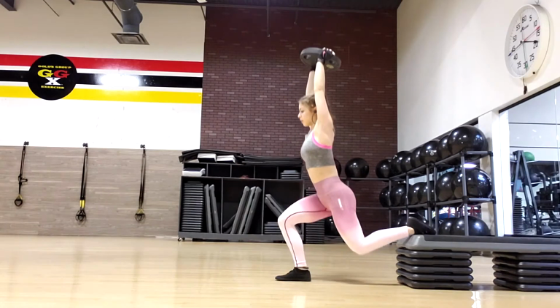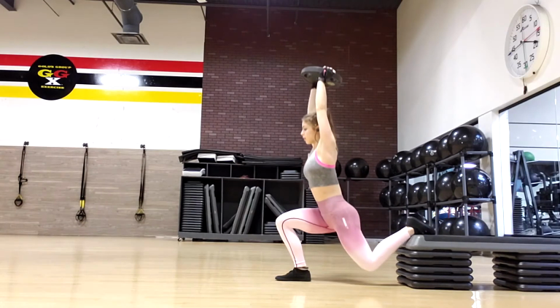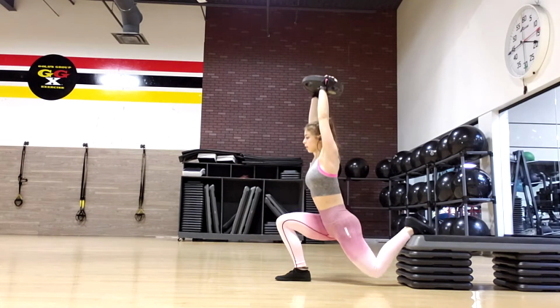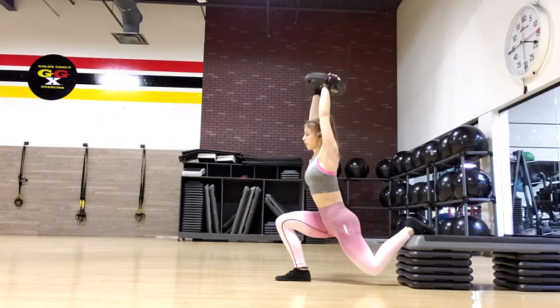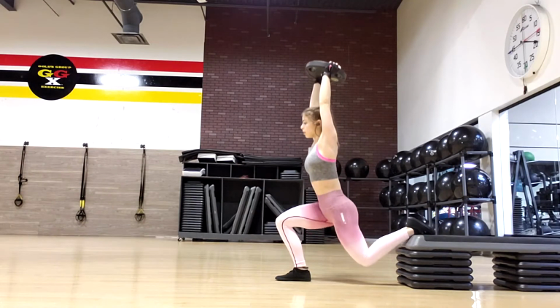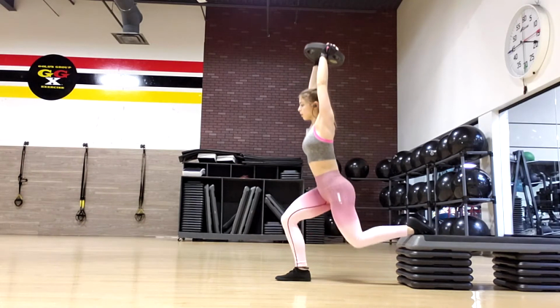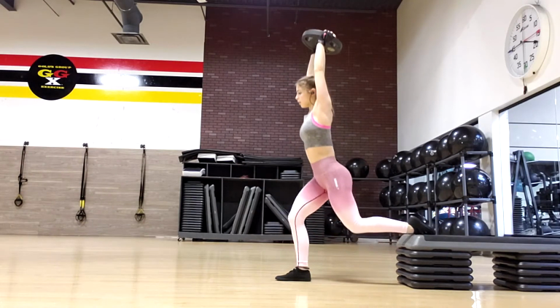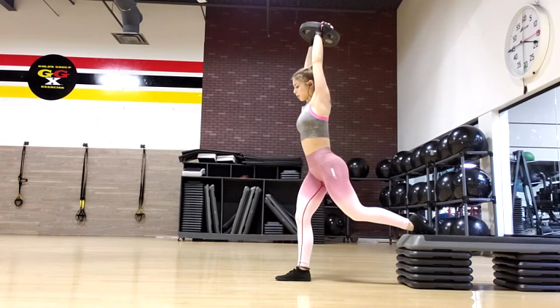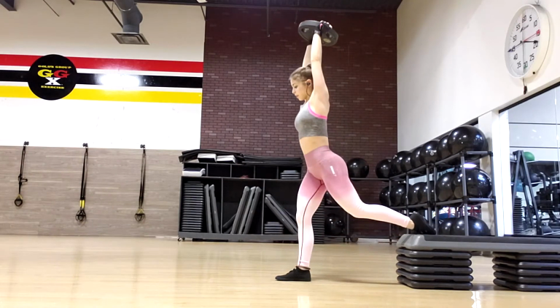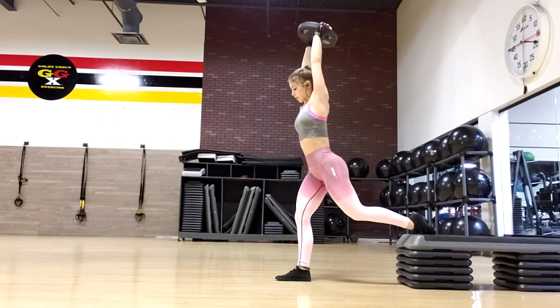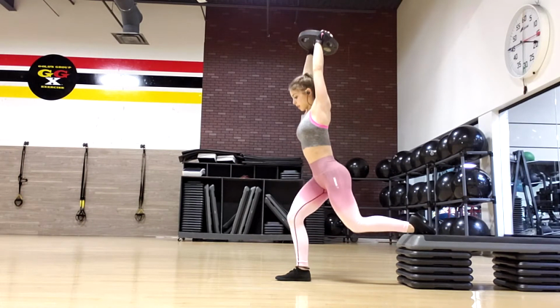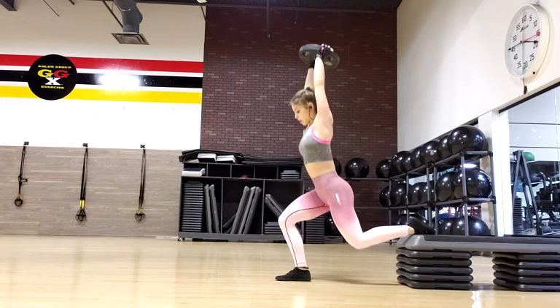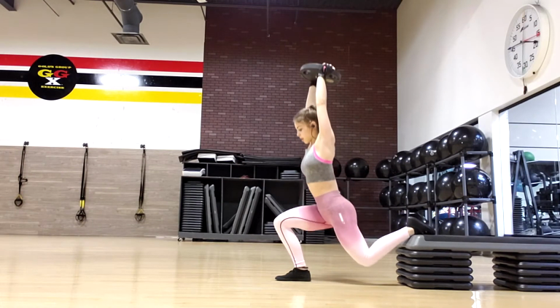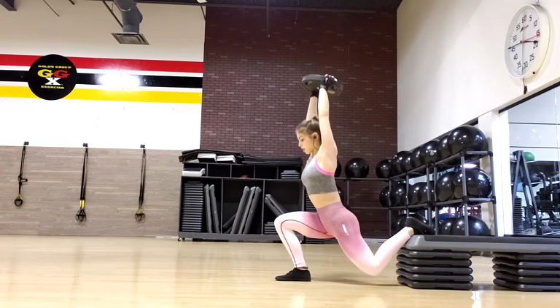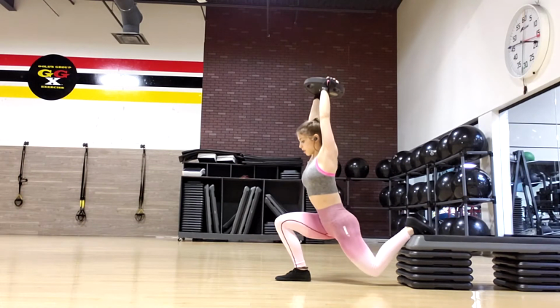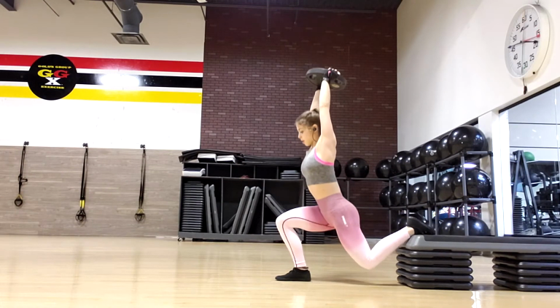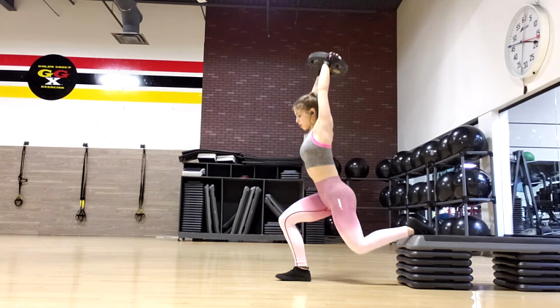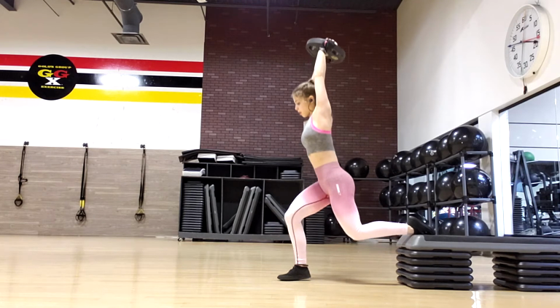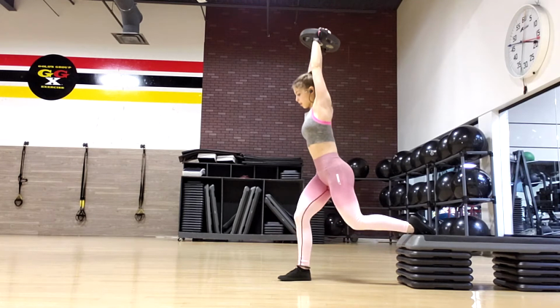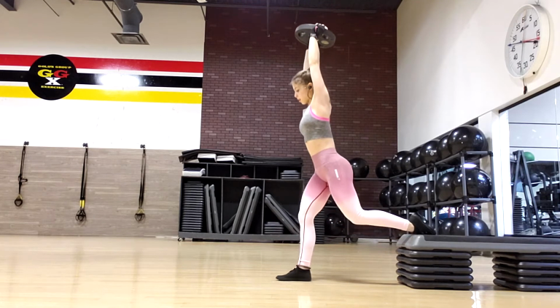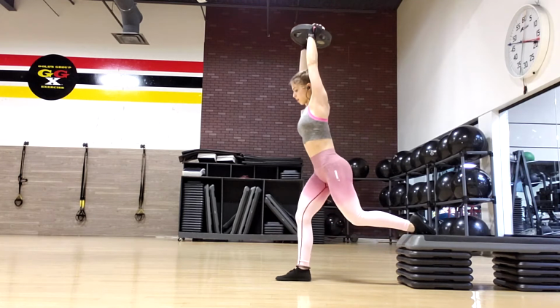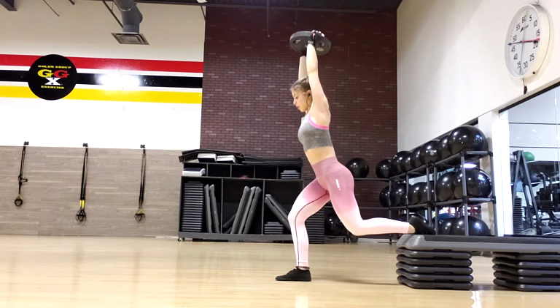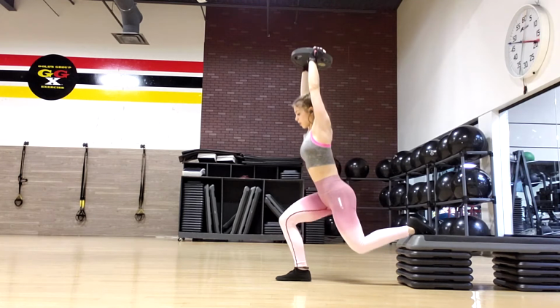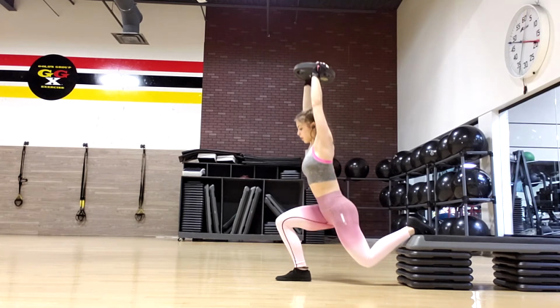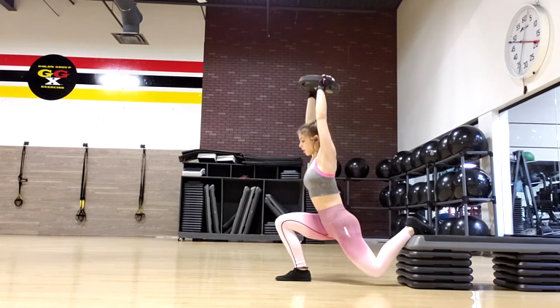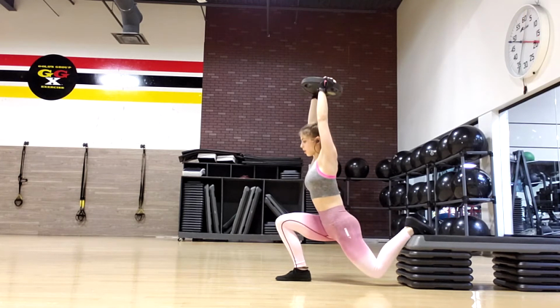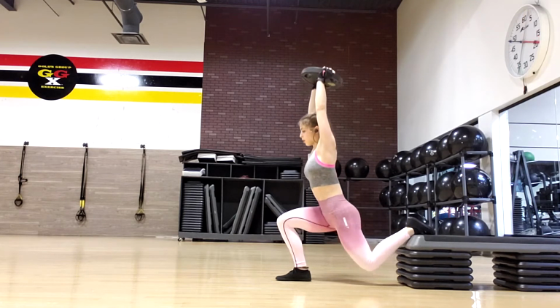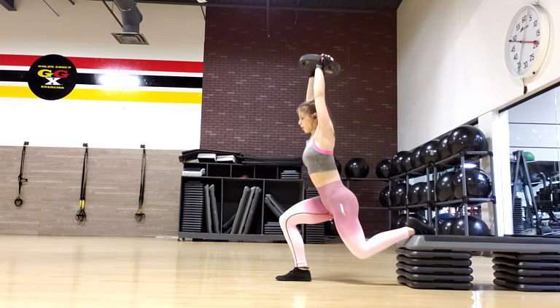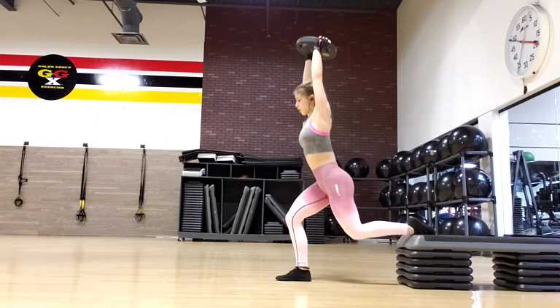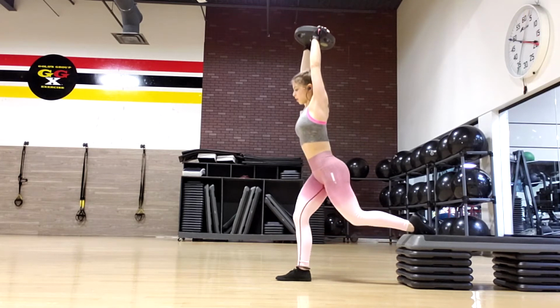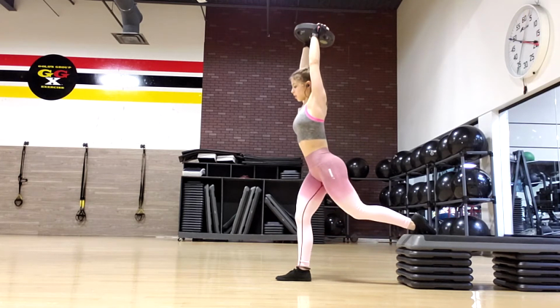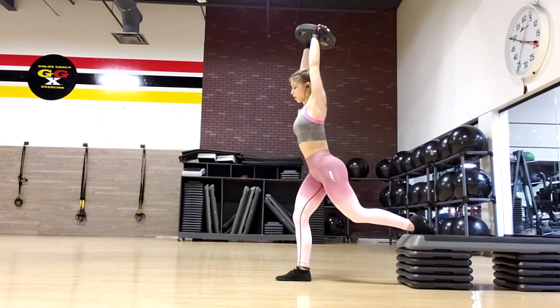I rest about one minute in between sets. One set equals both legs completed.